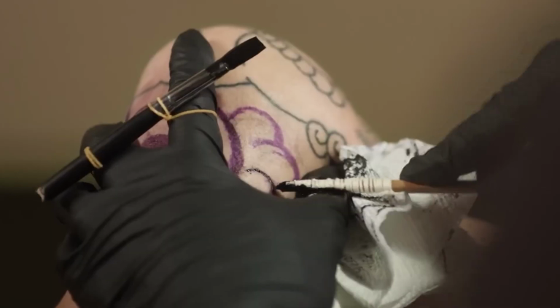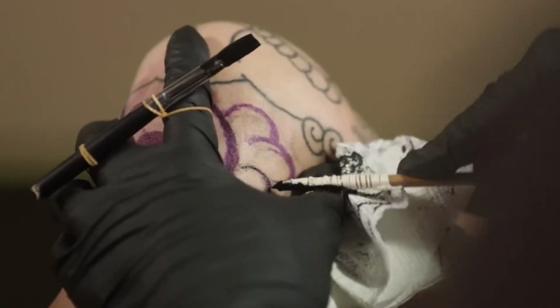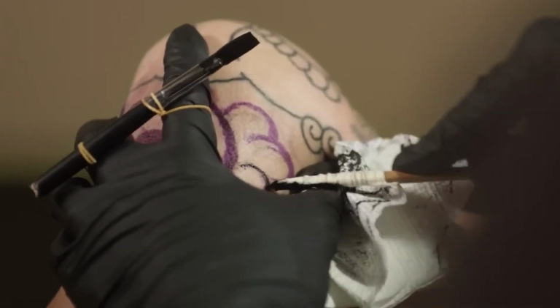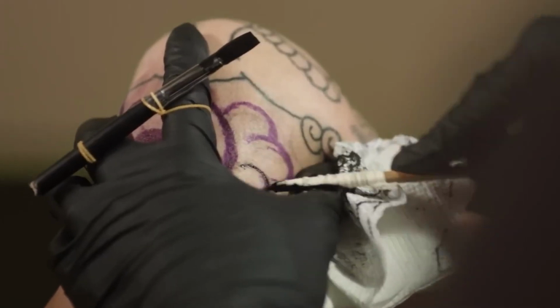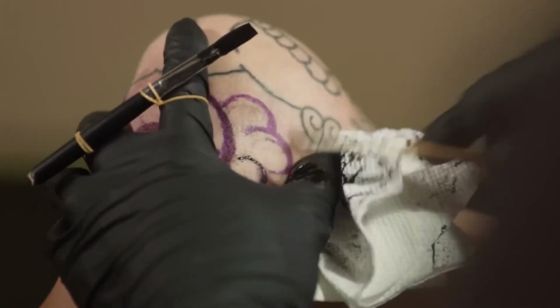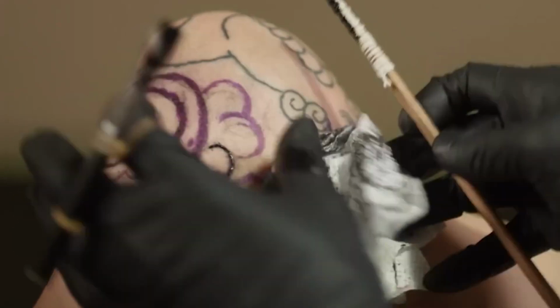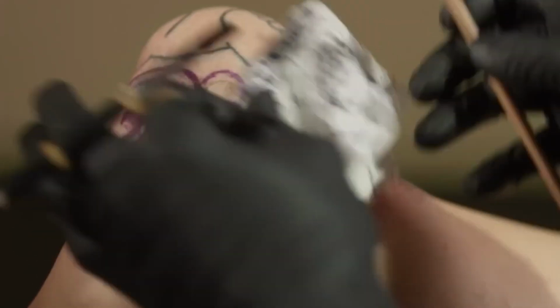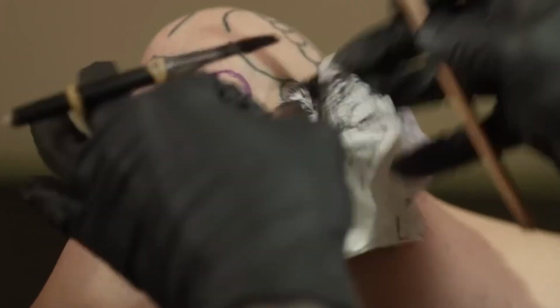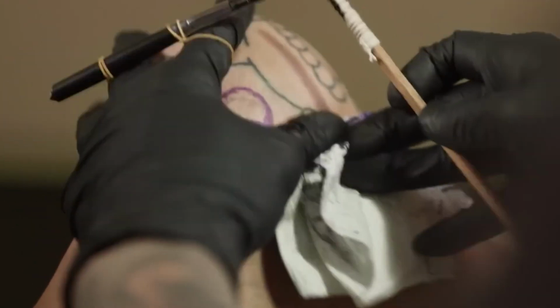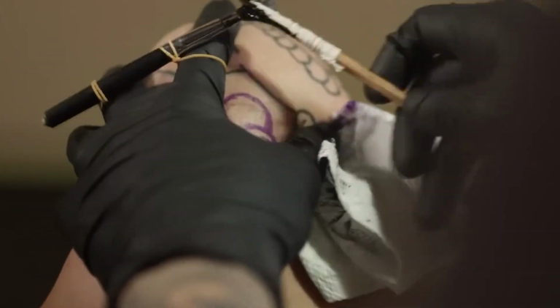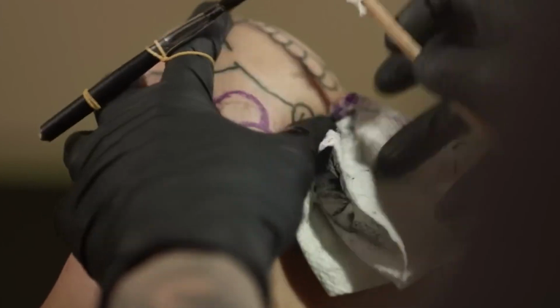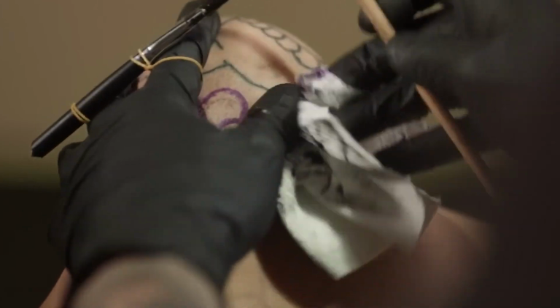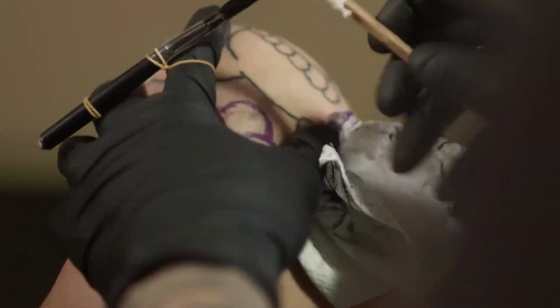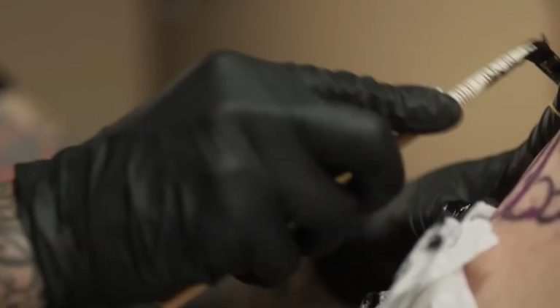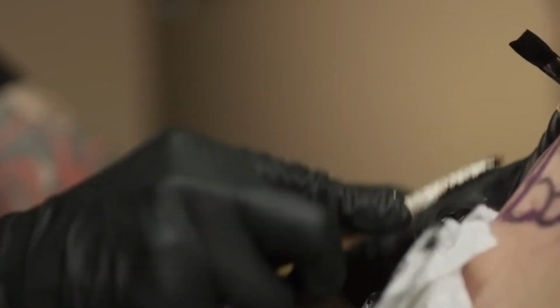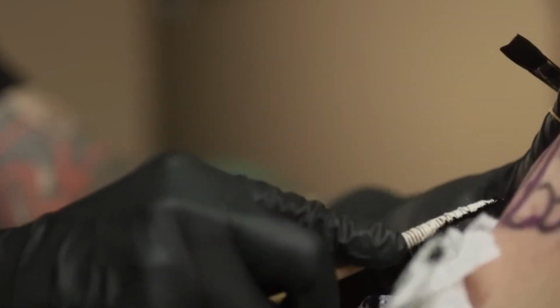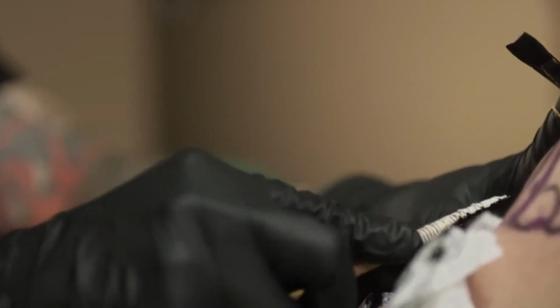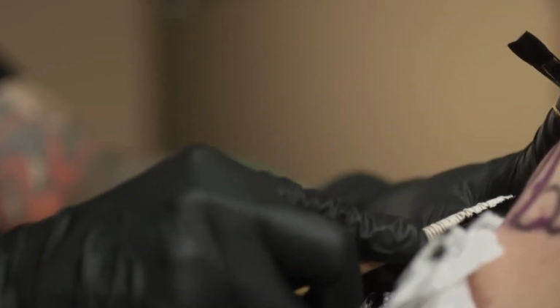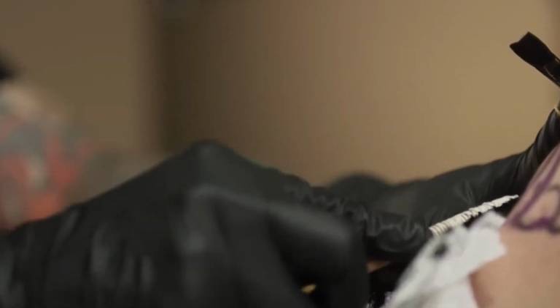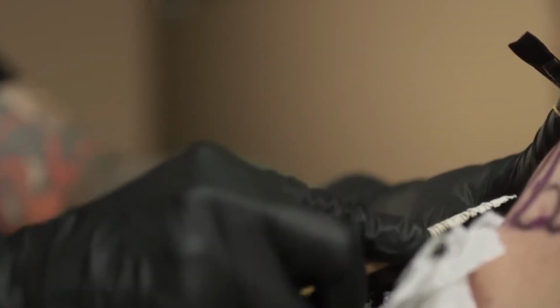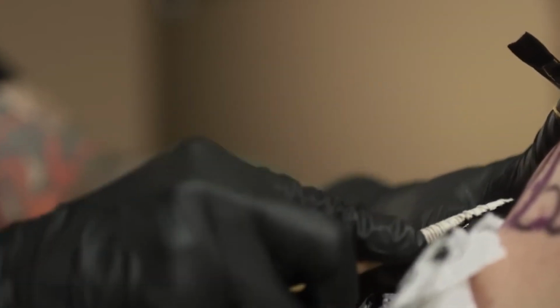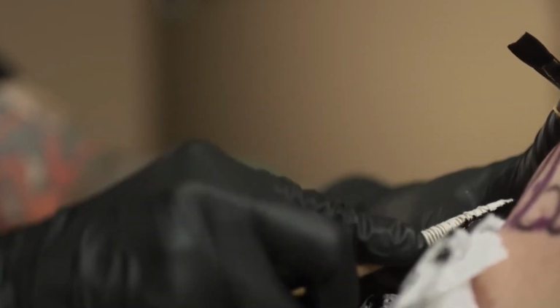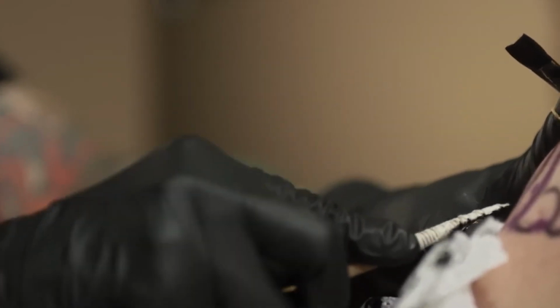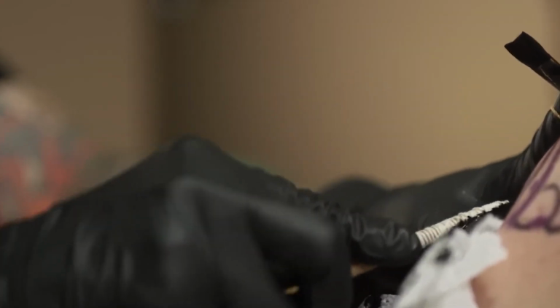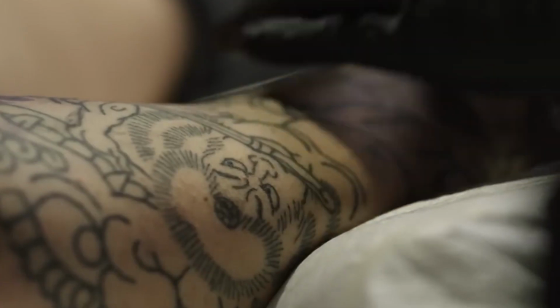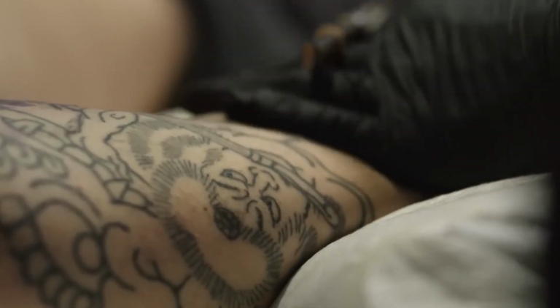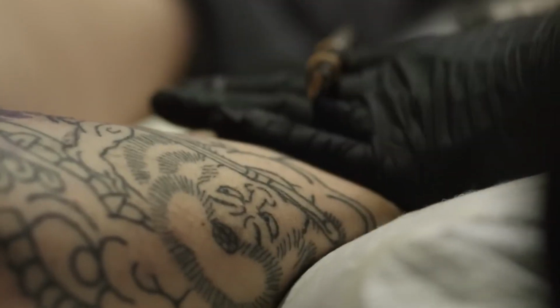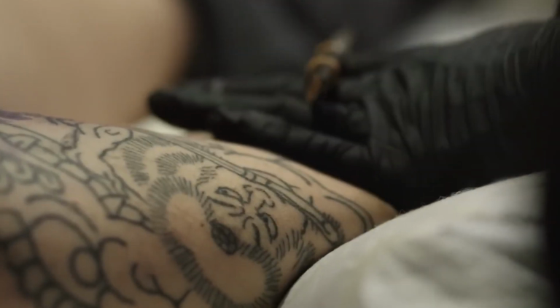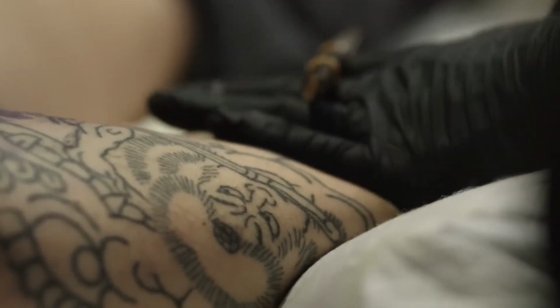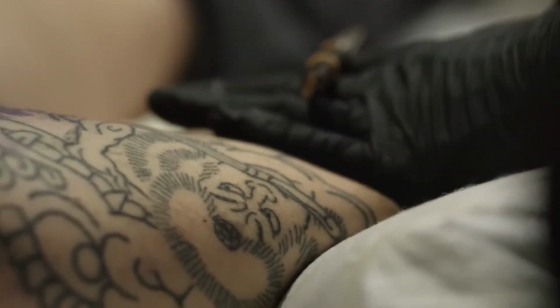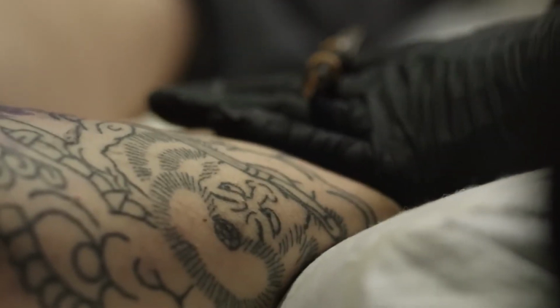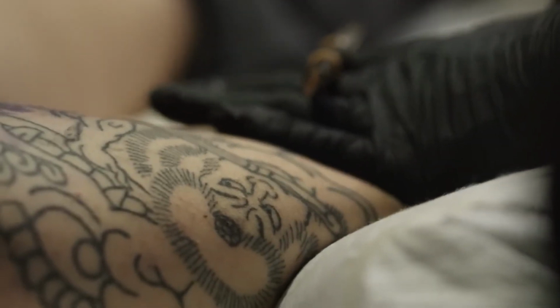This traditional approach, still prevalent in various cultures, provides a fascinating glimpse into the rich history and cultural significance of tattoos.